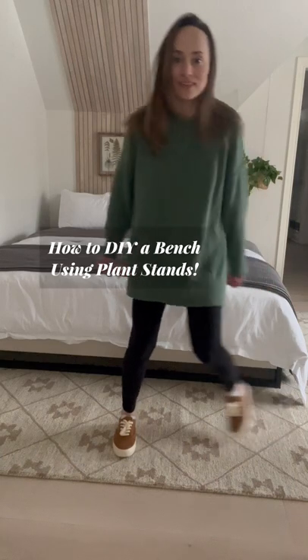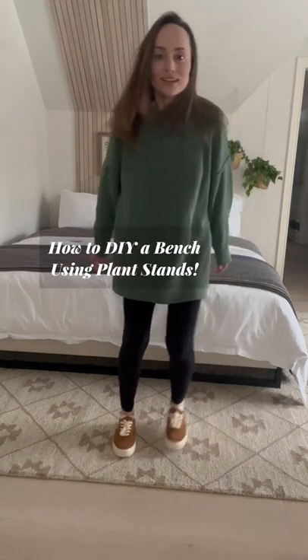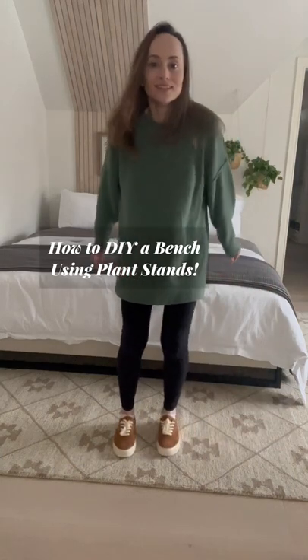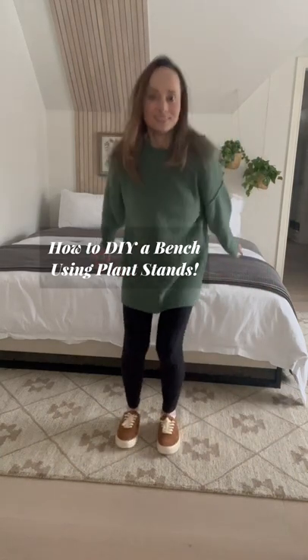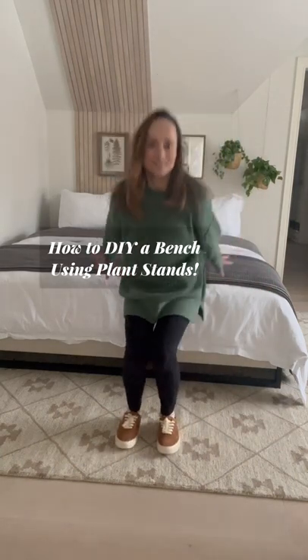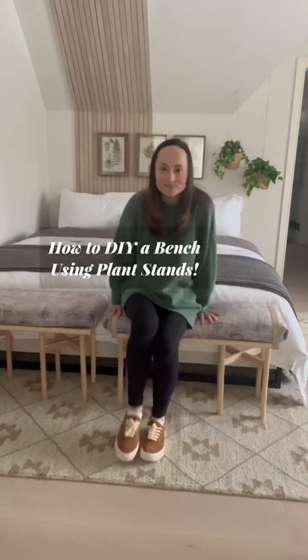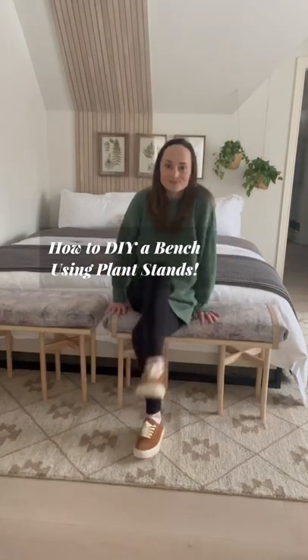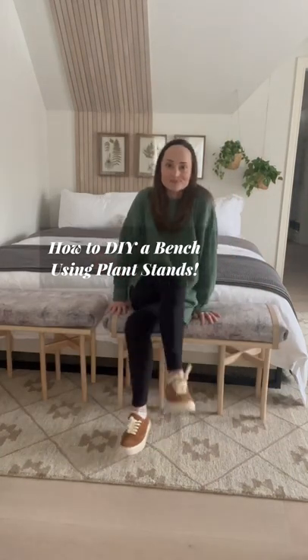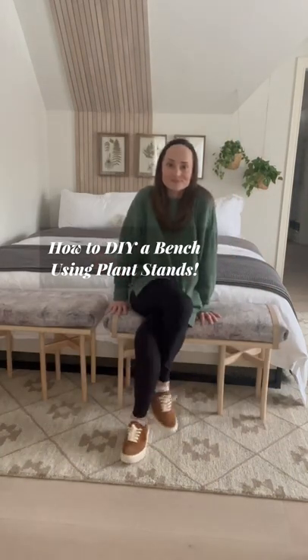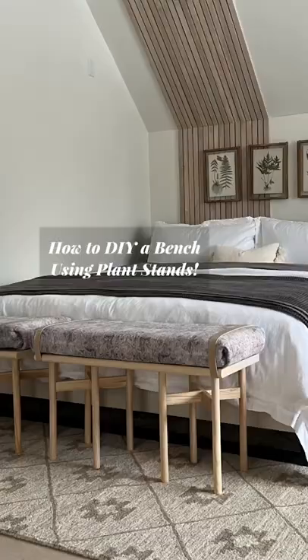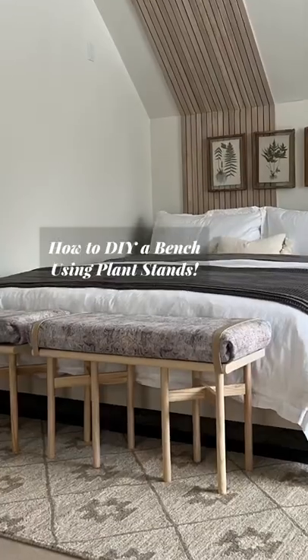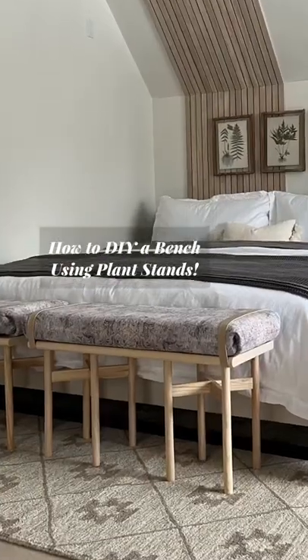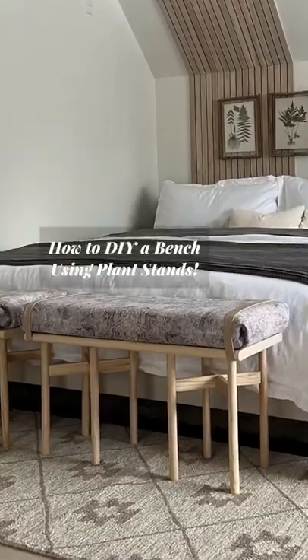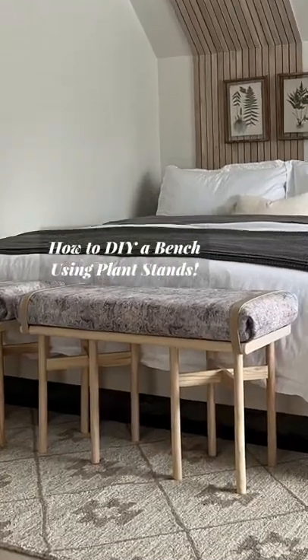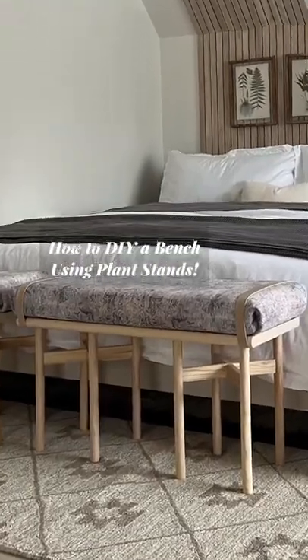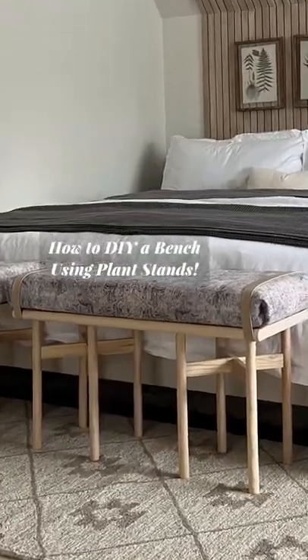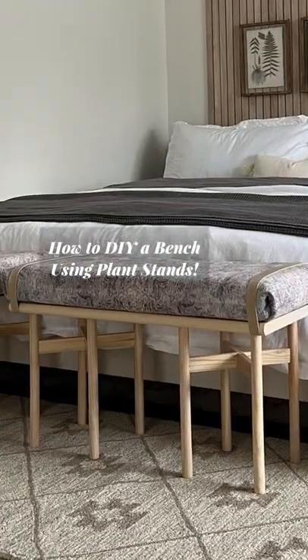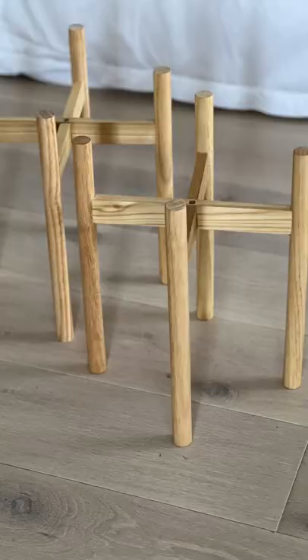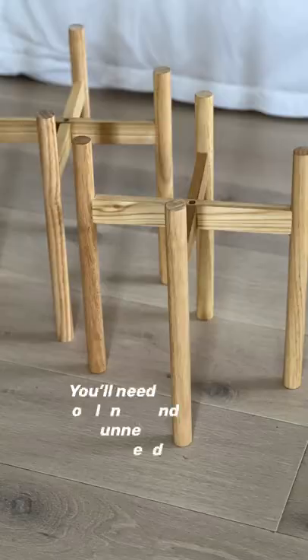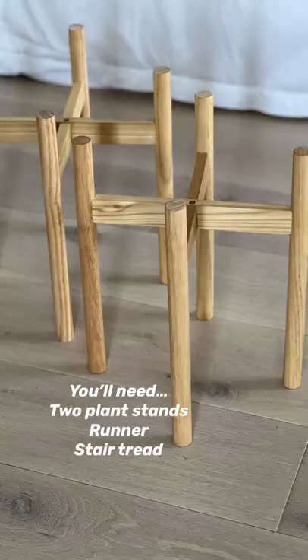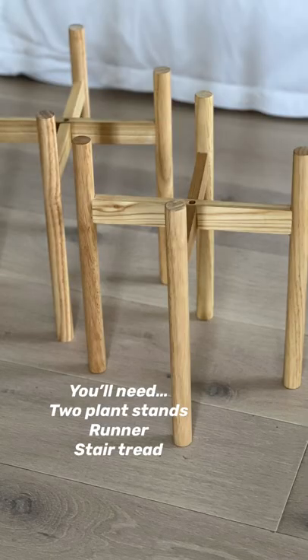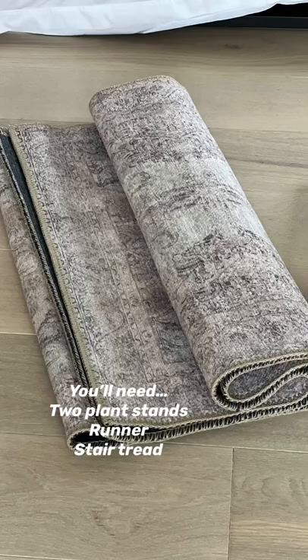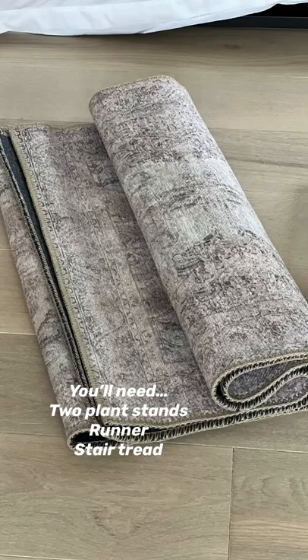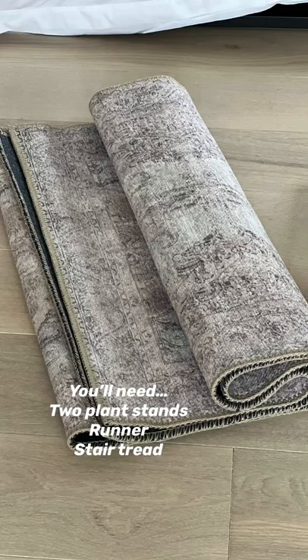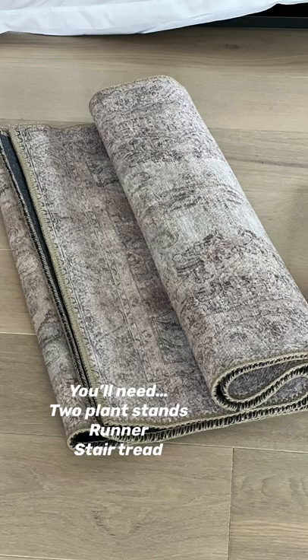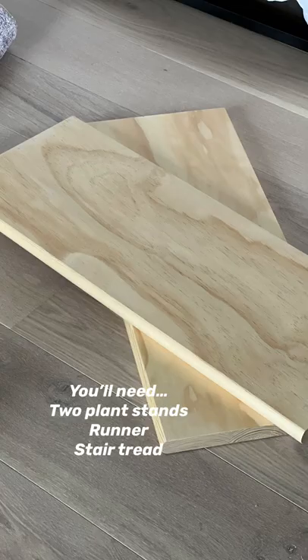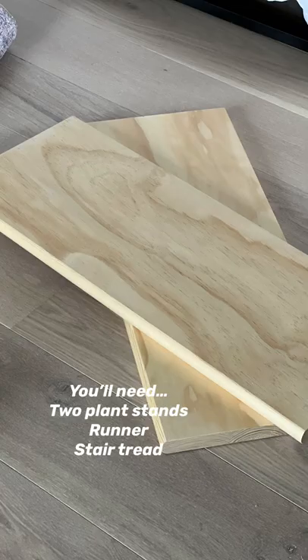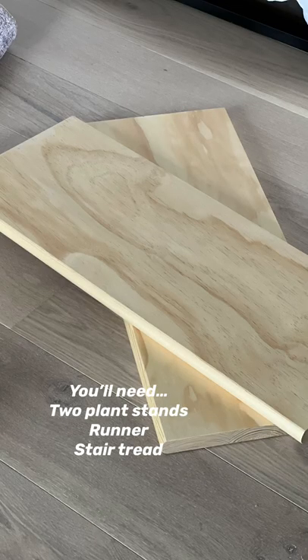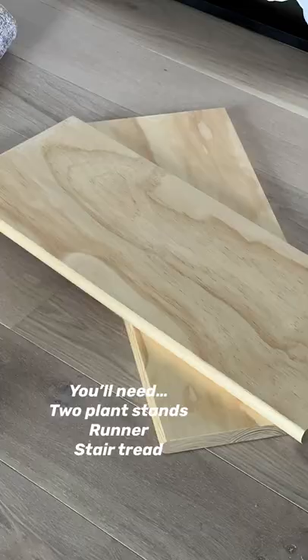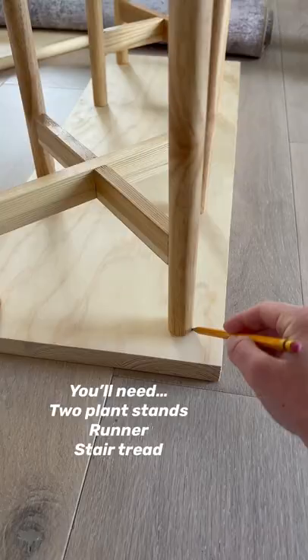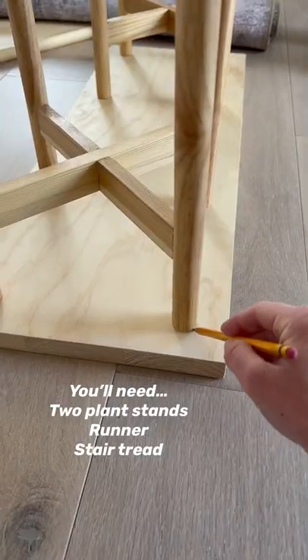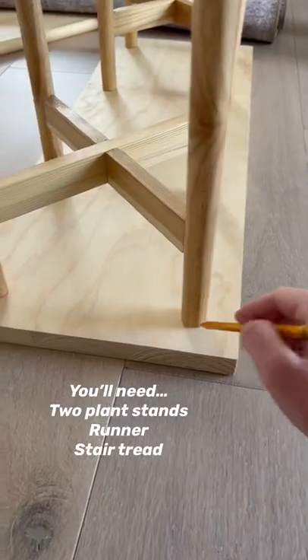A super easy DIY bench using plant stands. You'll need plant stands, a runner, and stair treads.